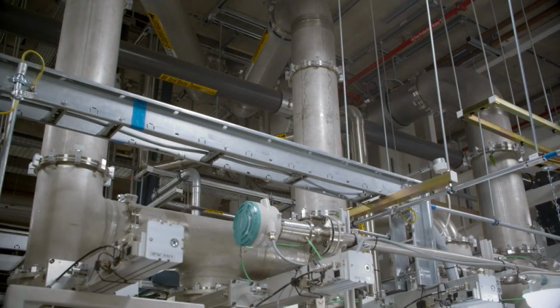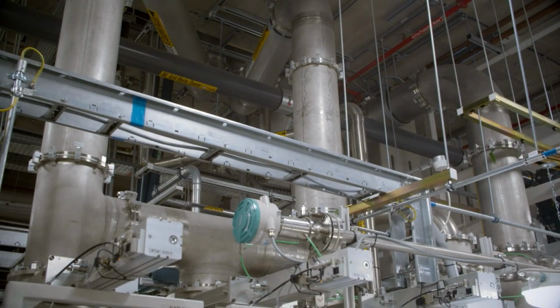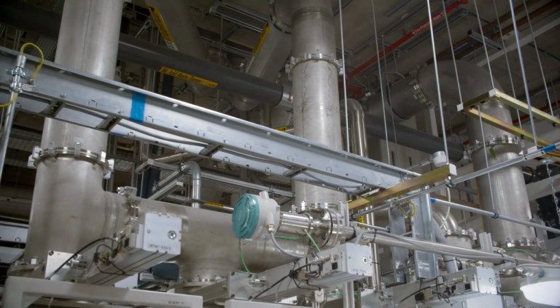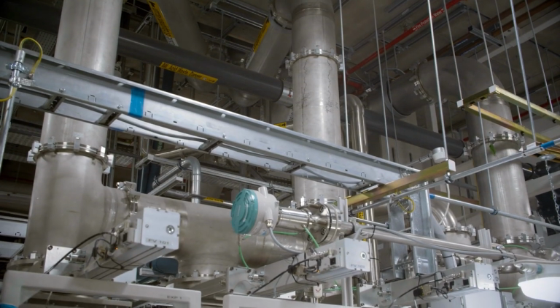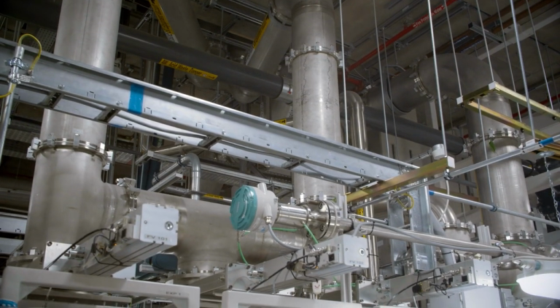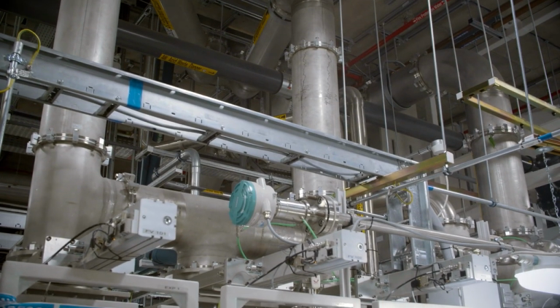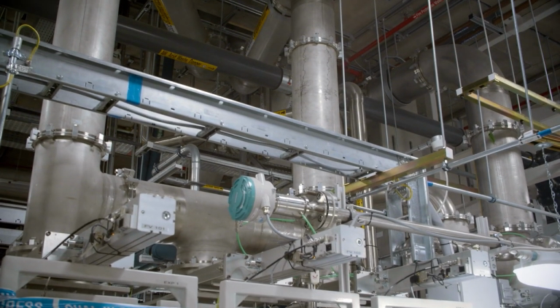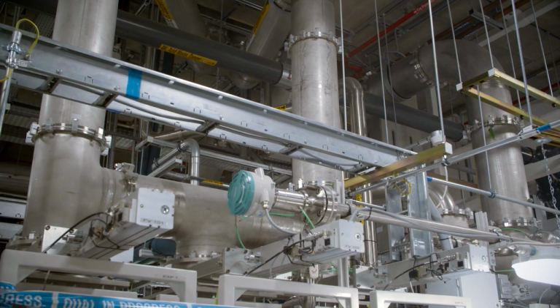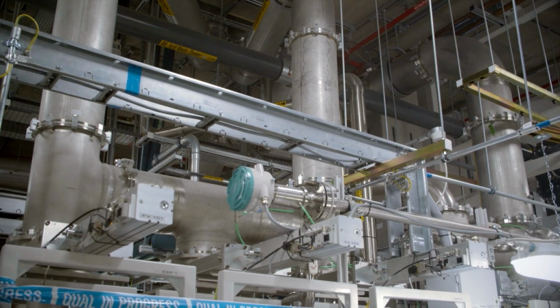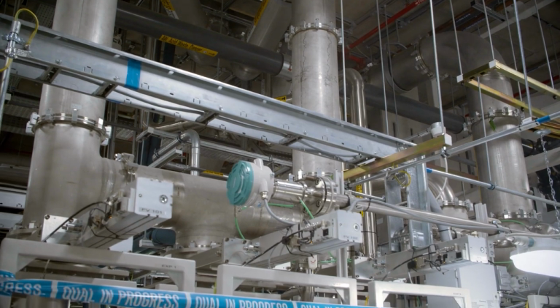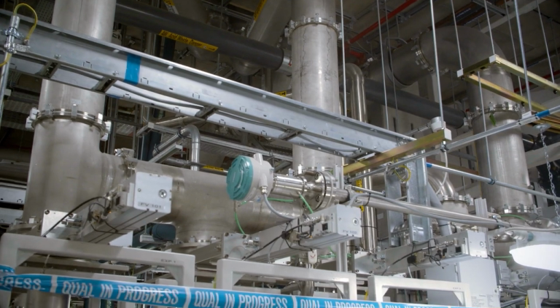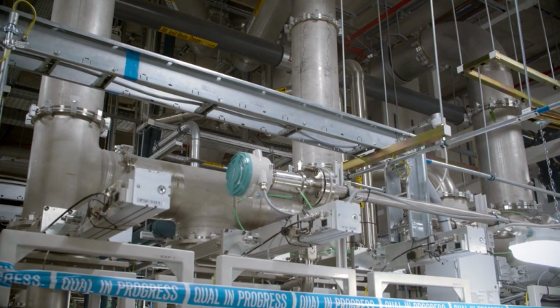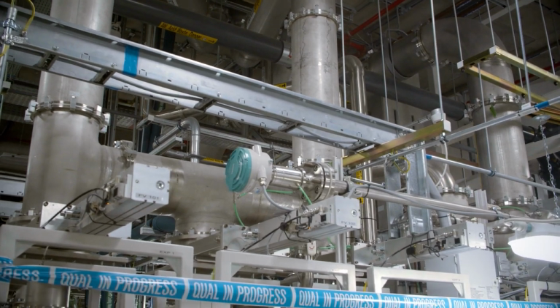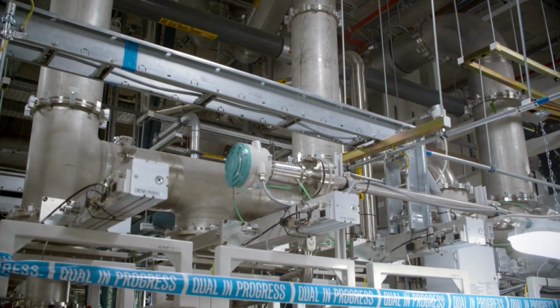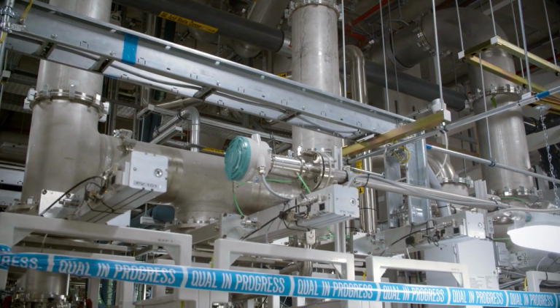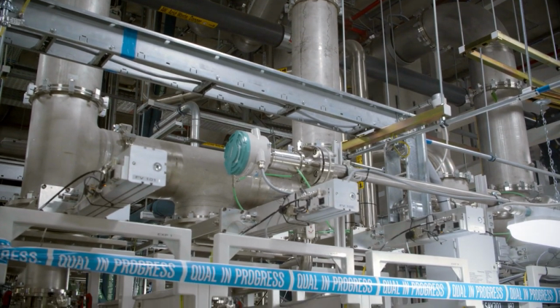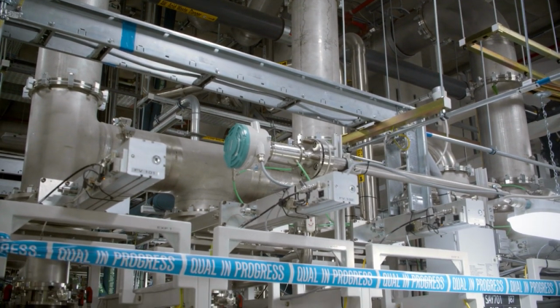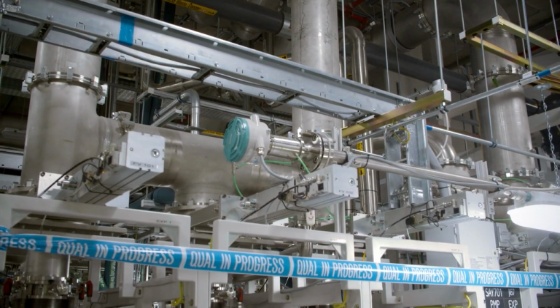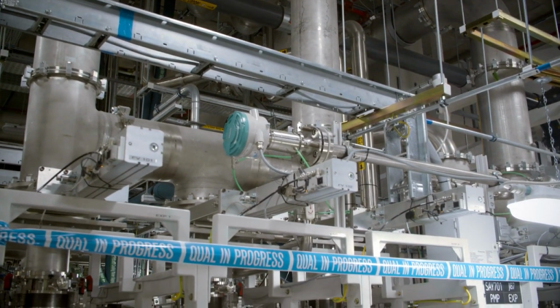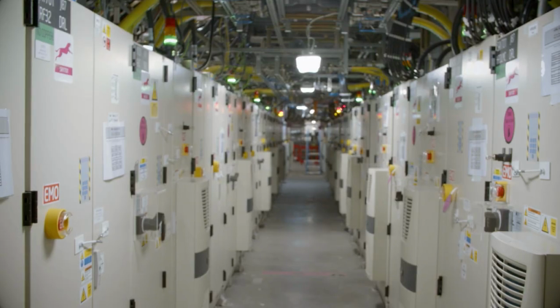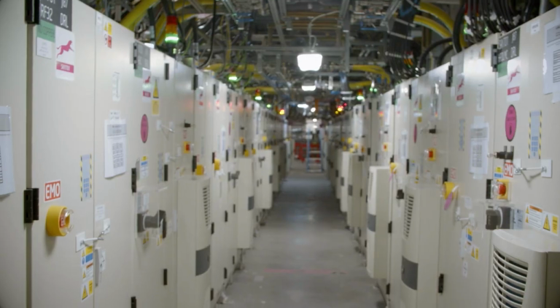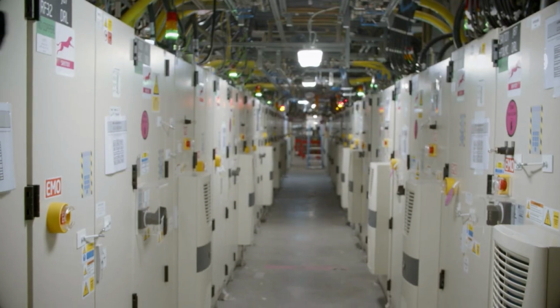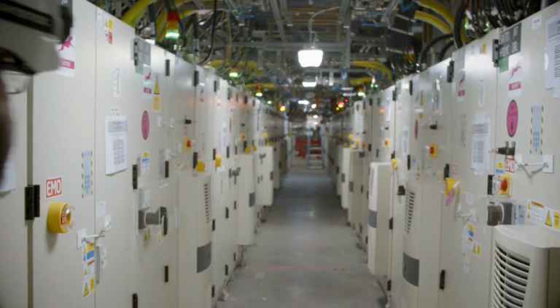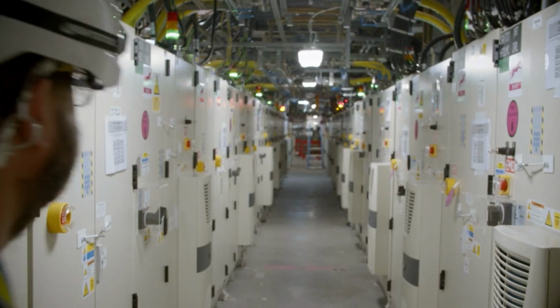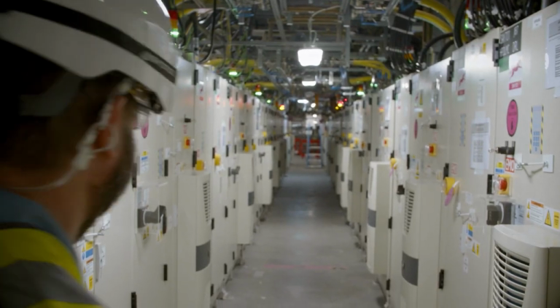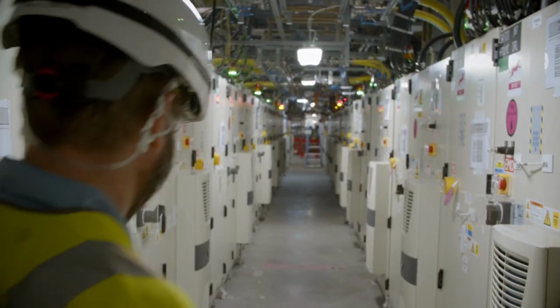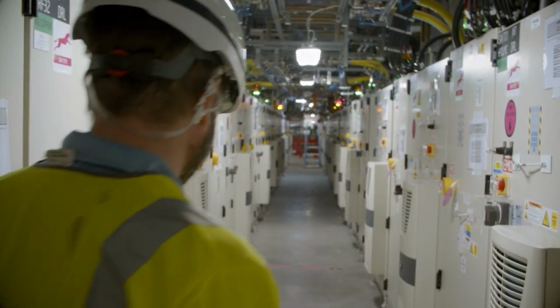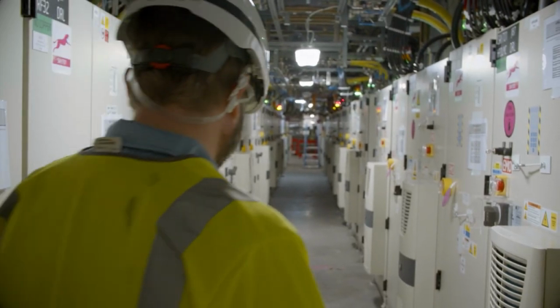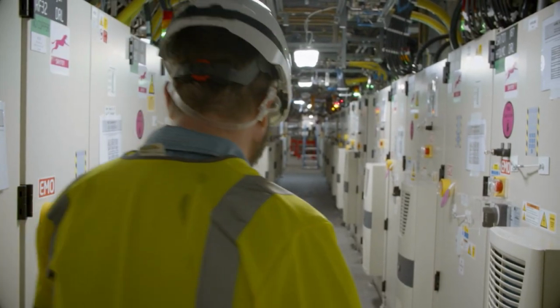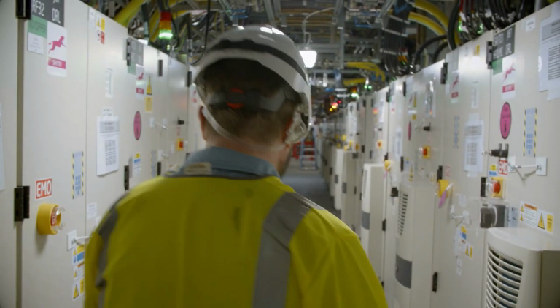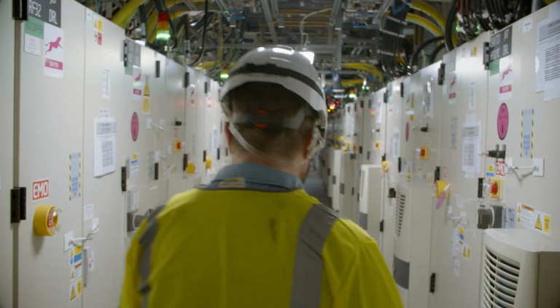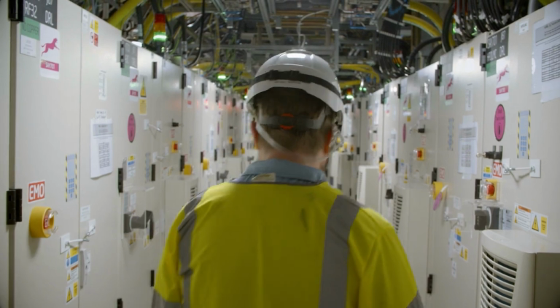In the utility level, we need the vacuum pumps to create the vacuum environment needed. And these RF cabinets provide our power and control.